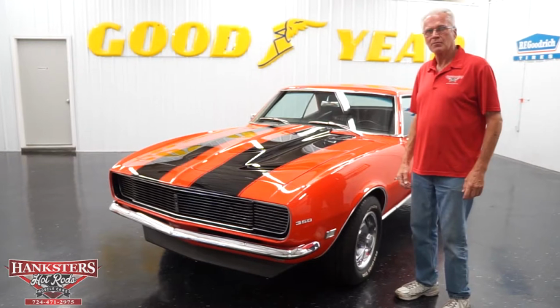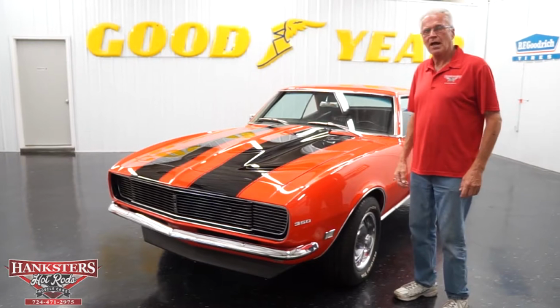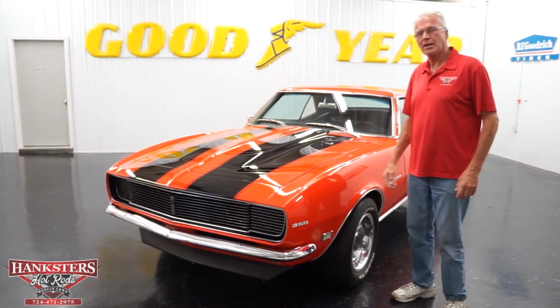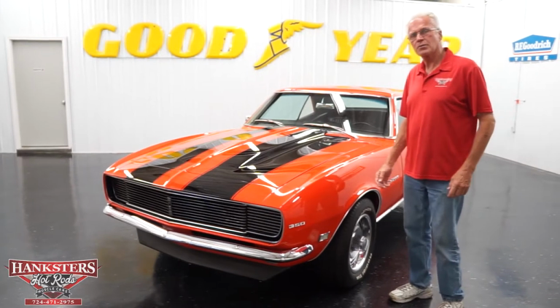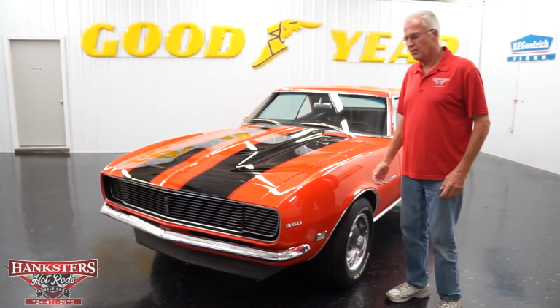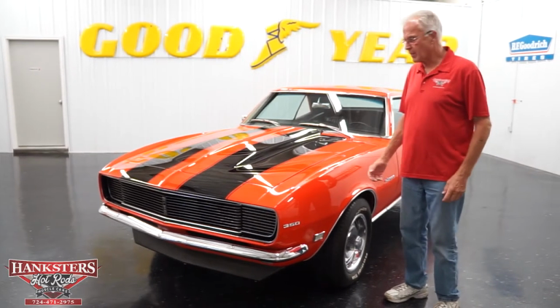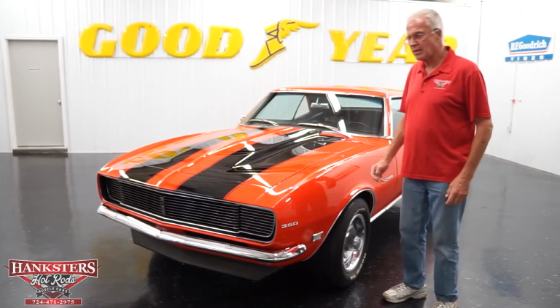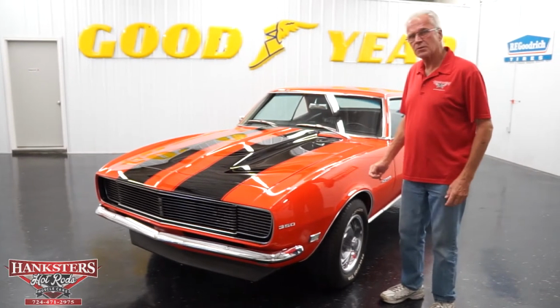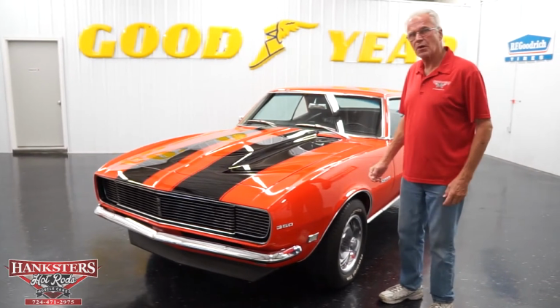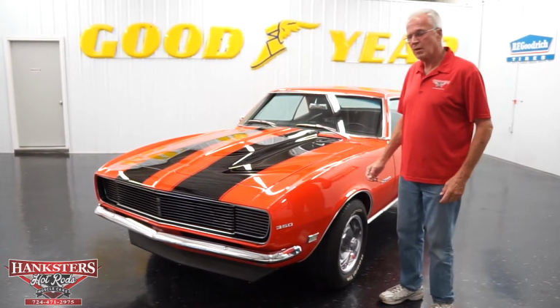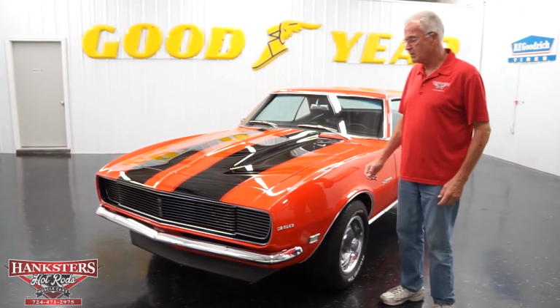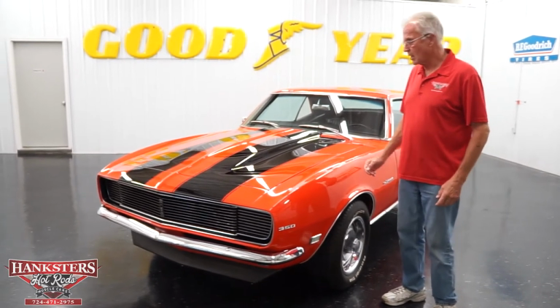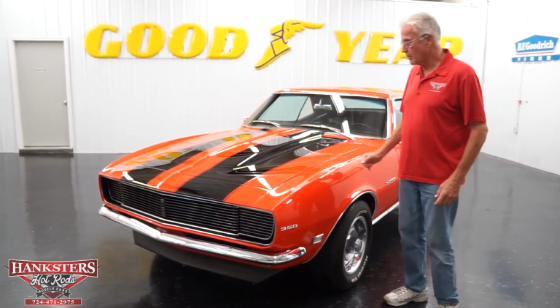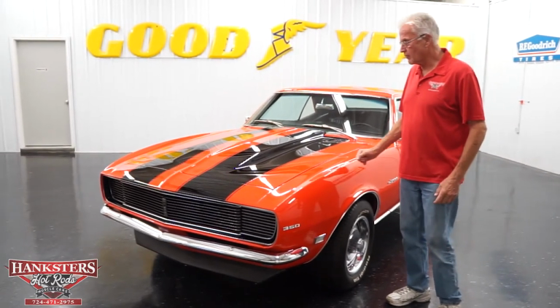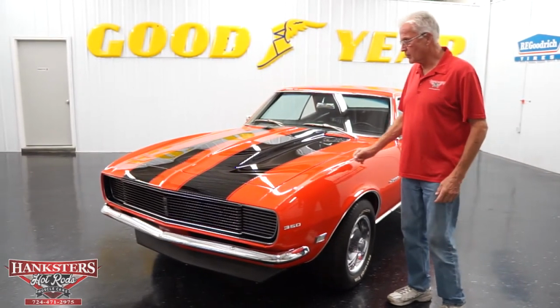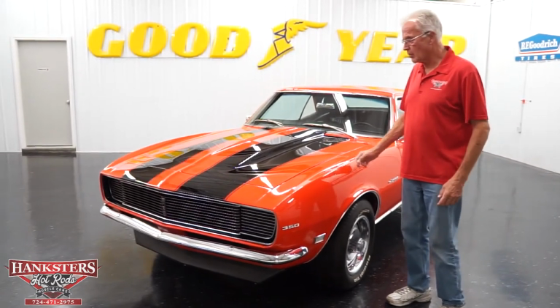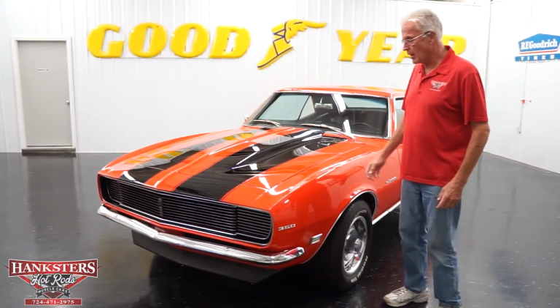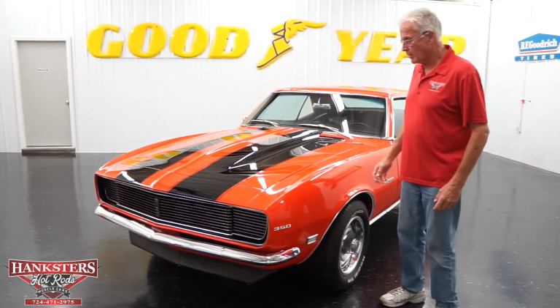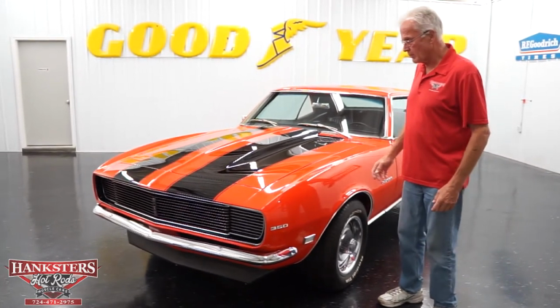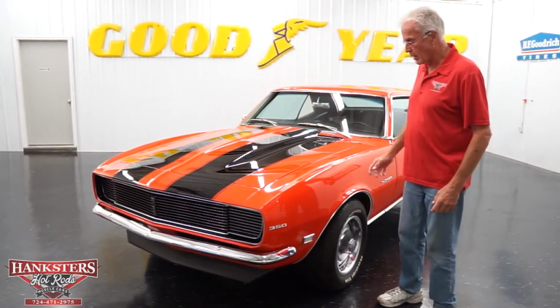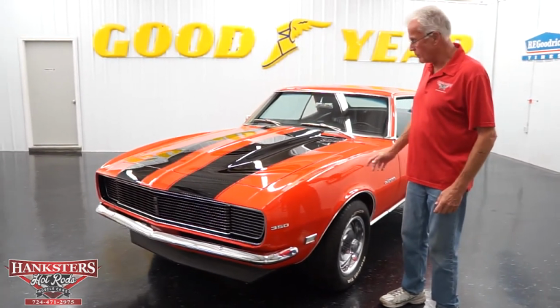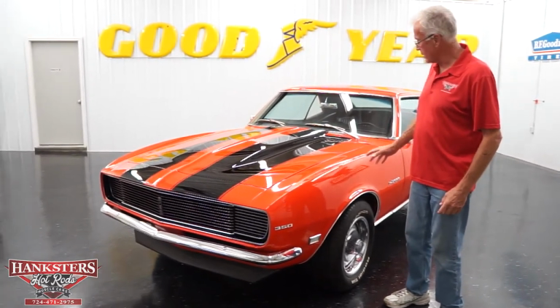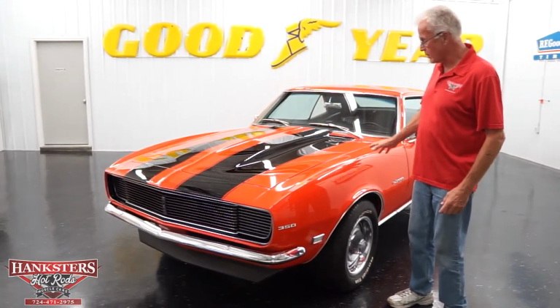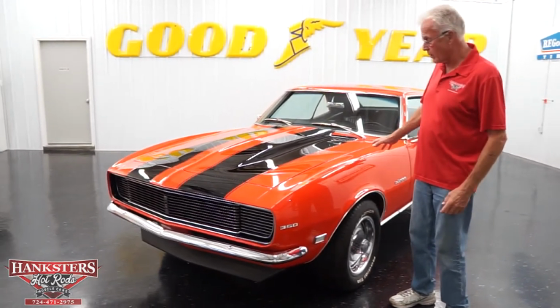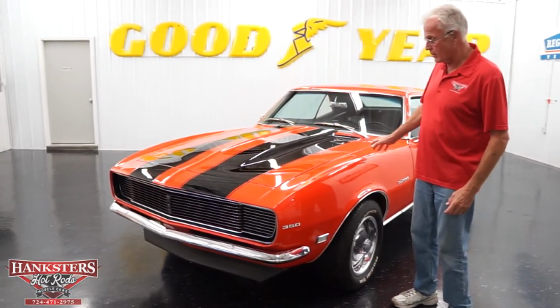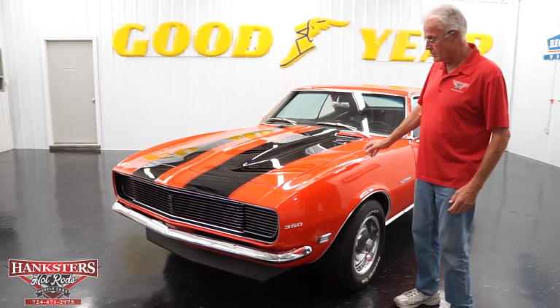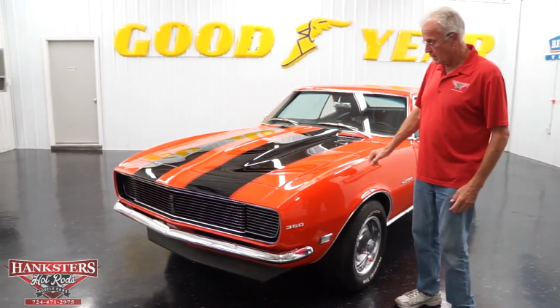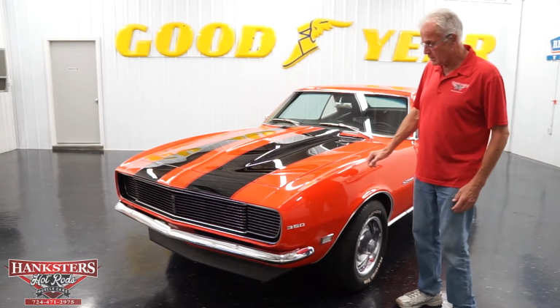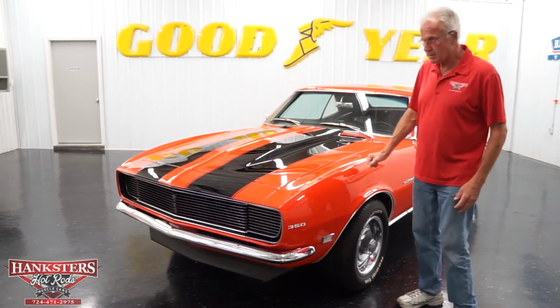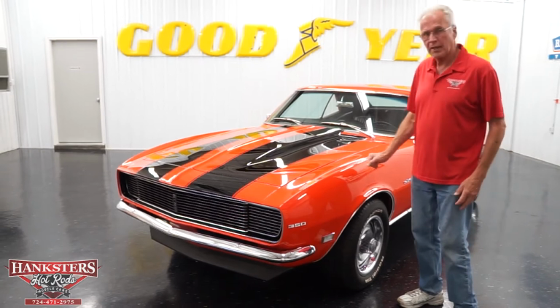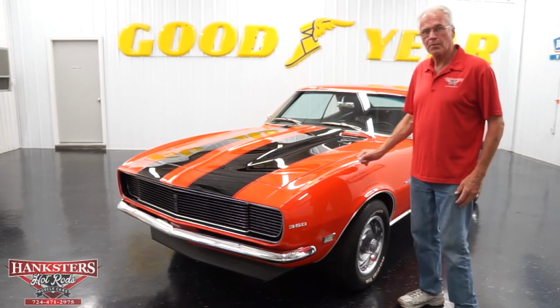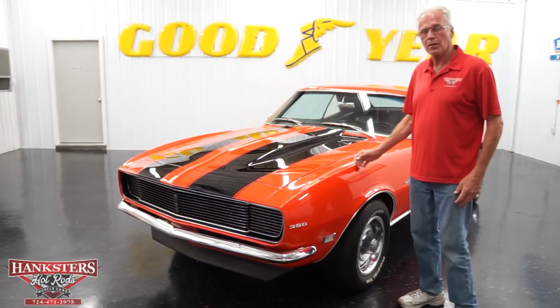Hi, it's Renard from Hankster's Hot Rods. Beautiful new arrival — it's a 100% orange '68 Camaro.